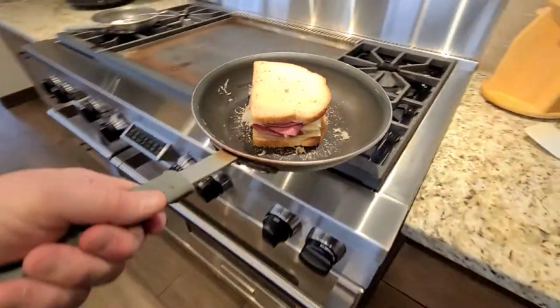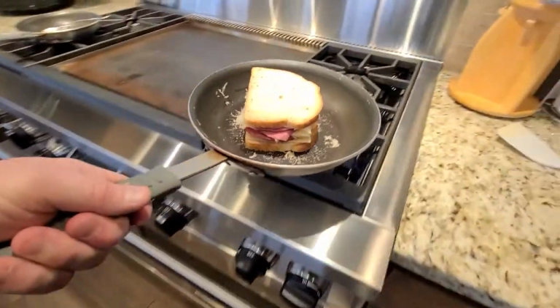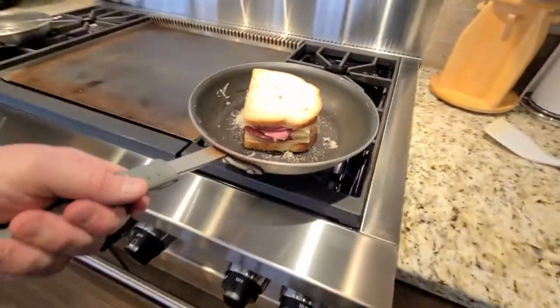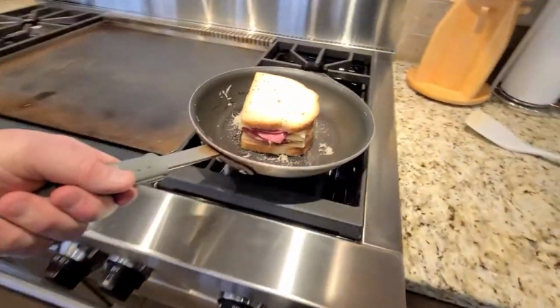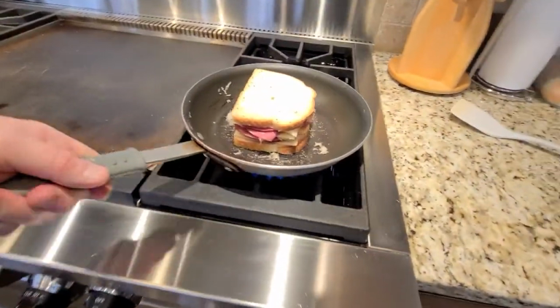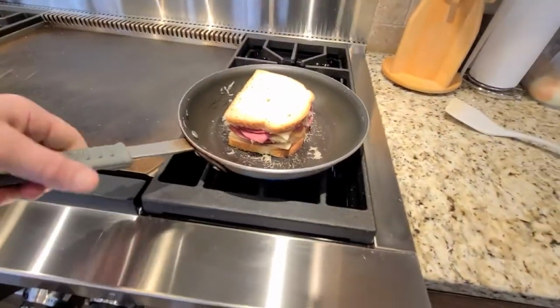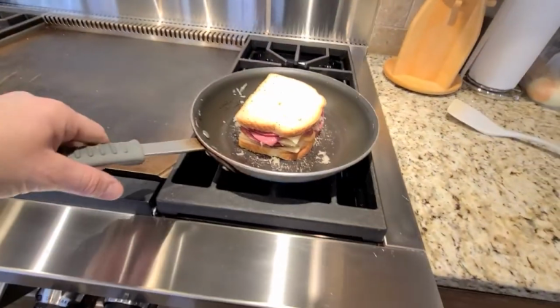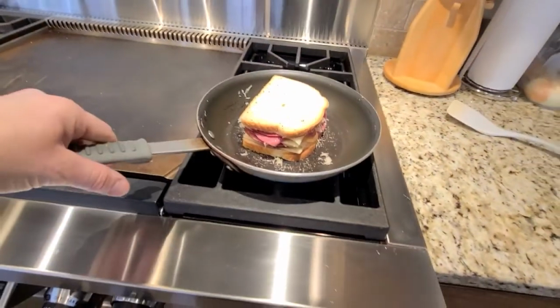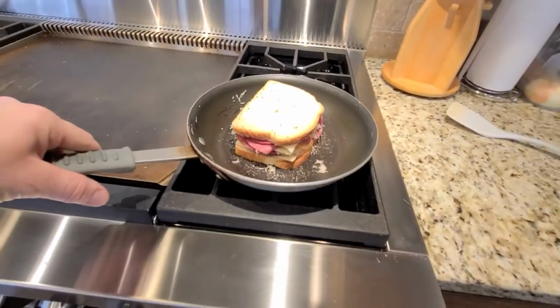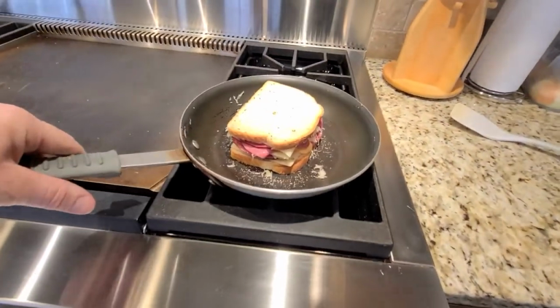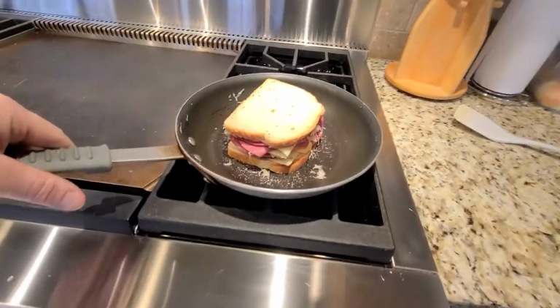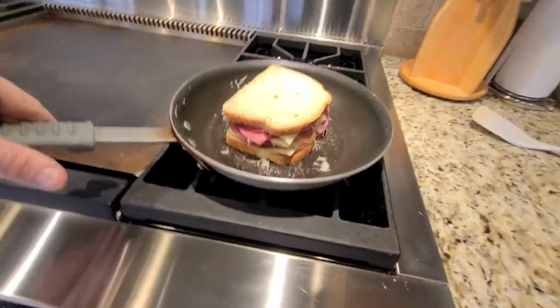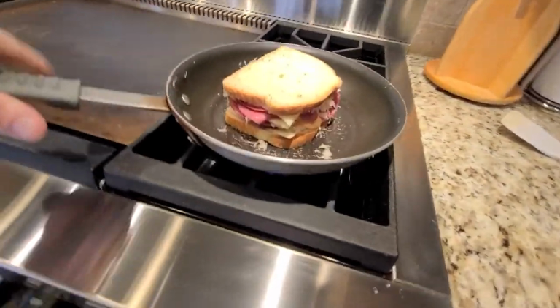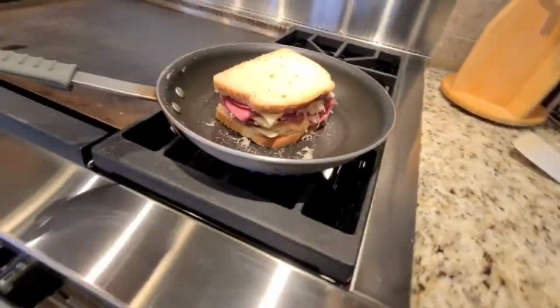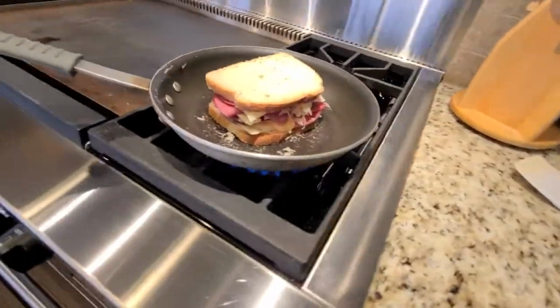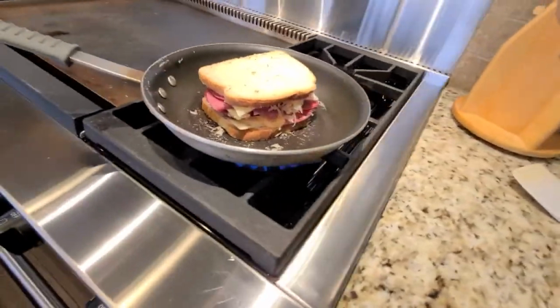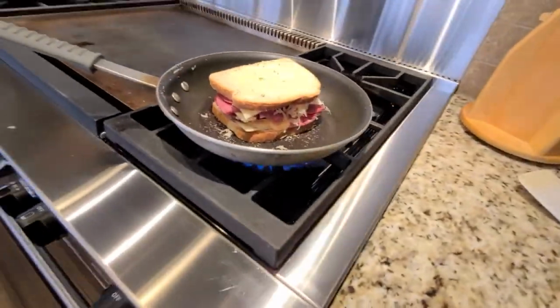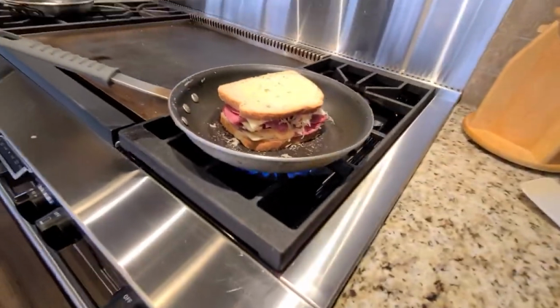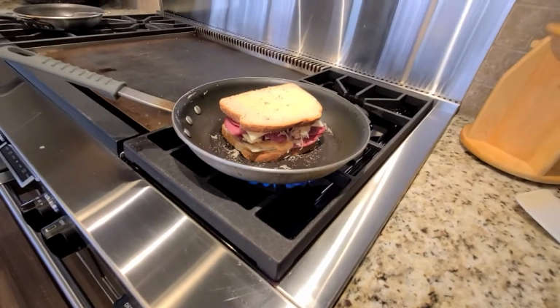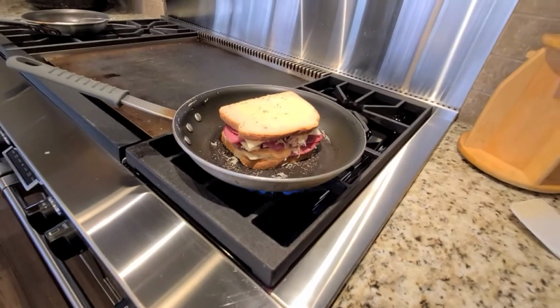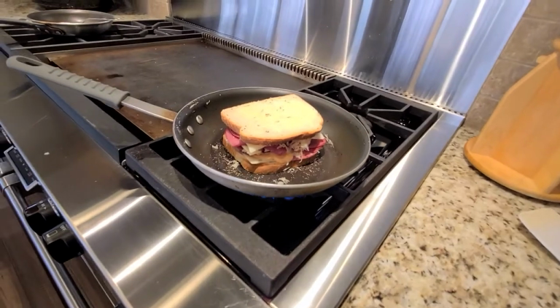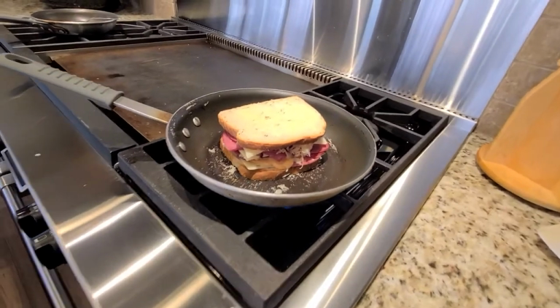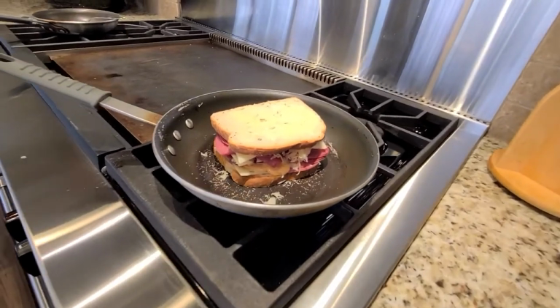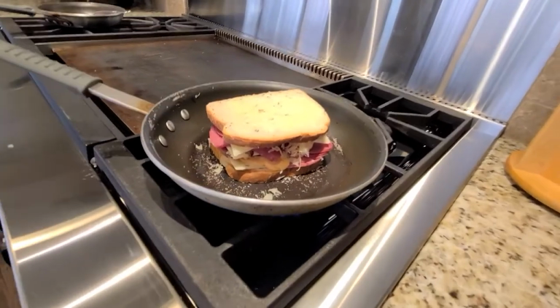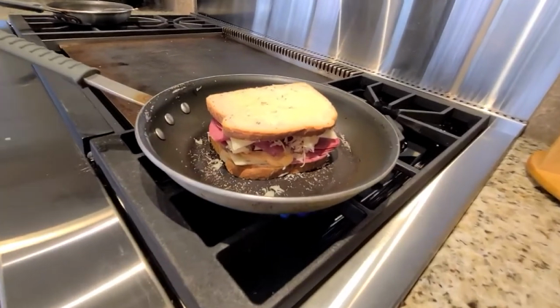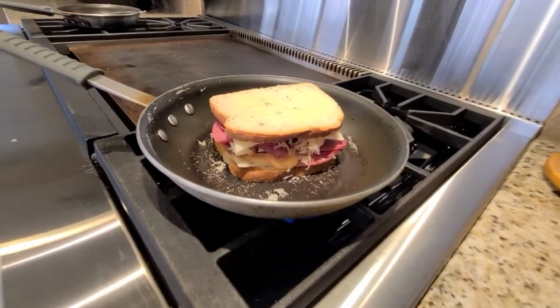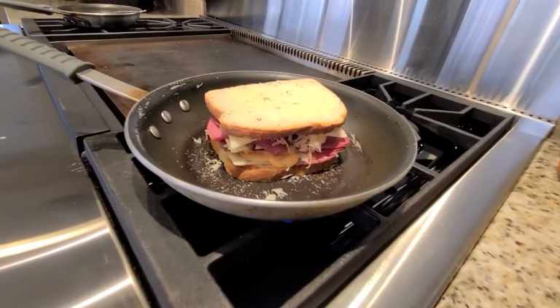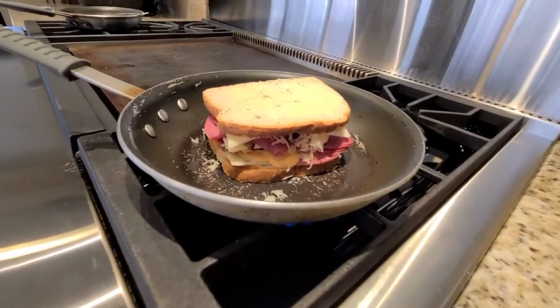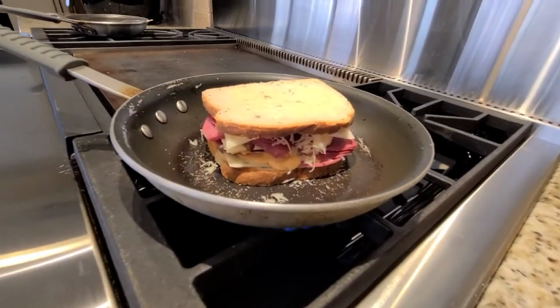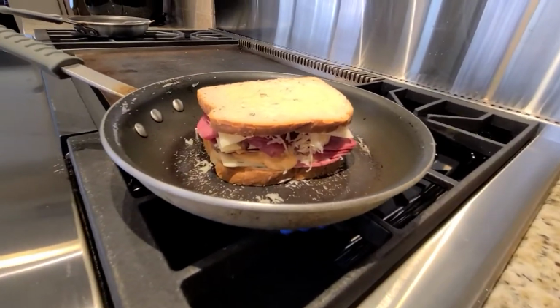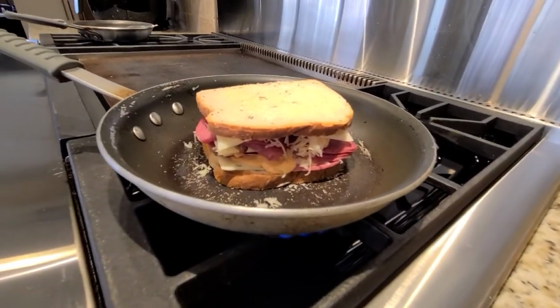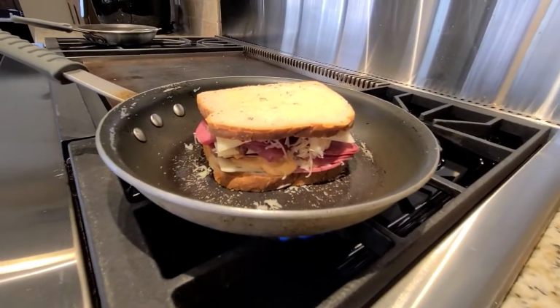Fire up your stove, put the pan on the heat, and let it cook until each side is thoroughly browned.